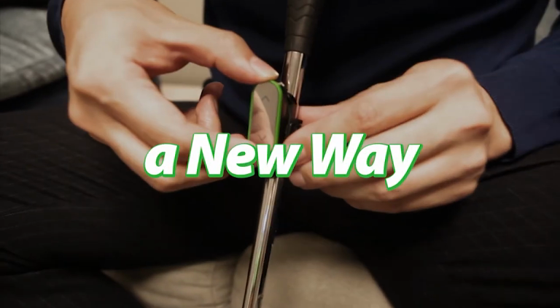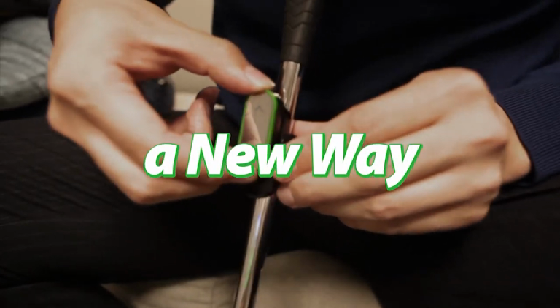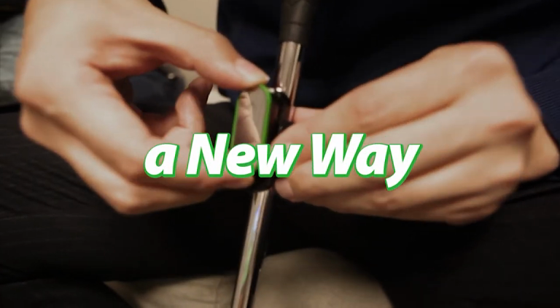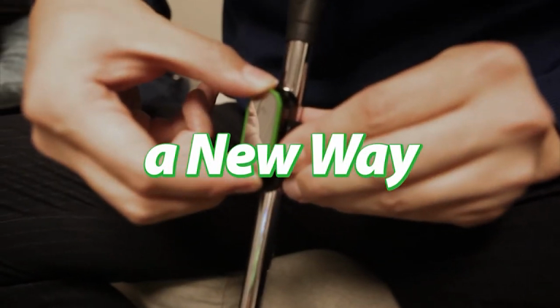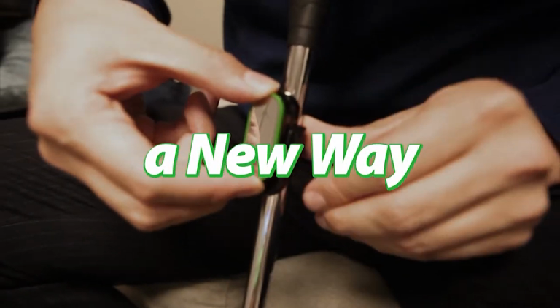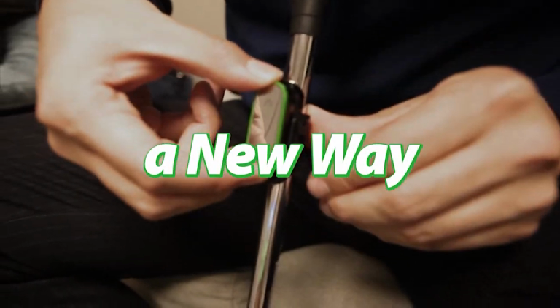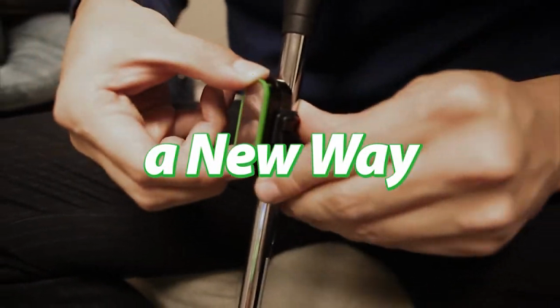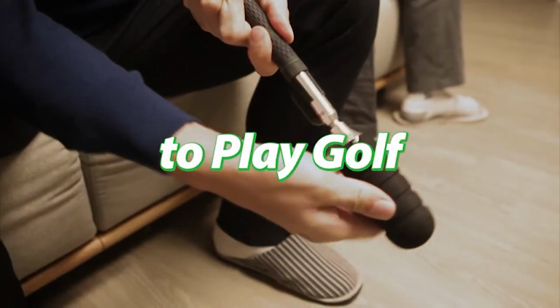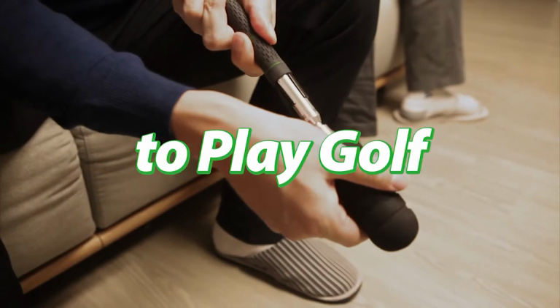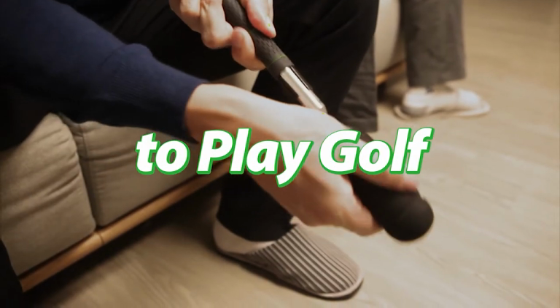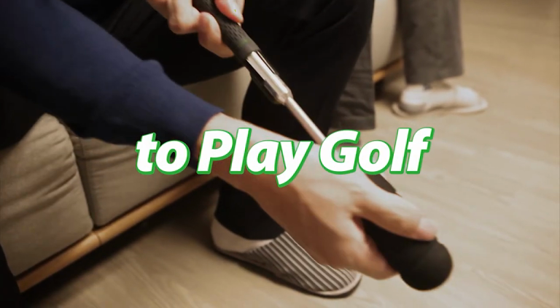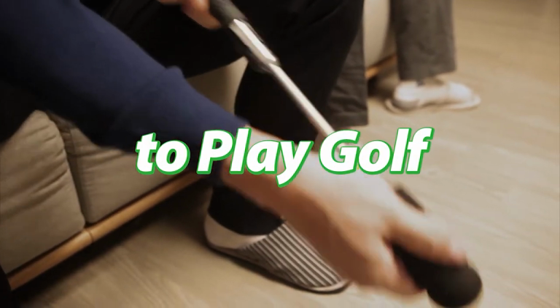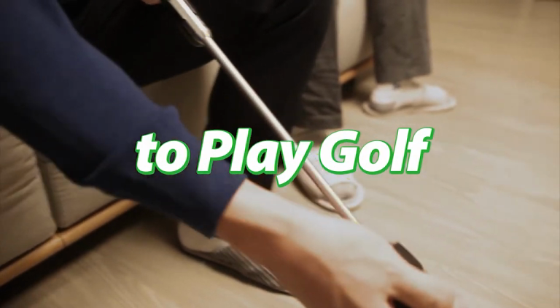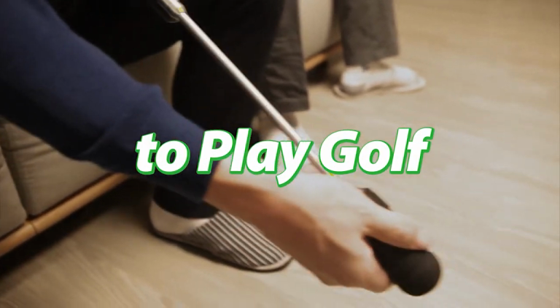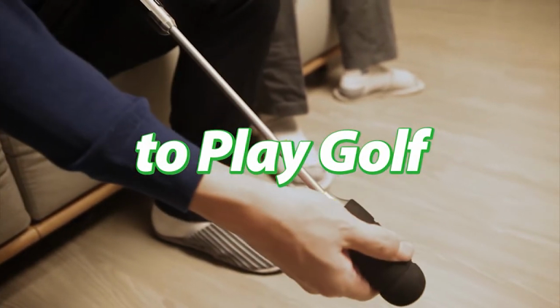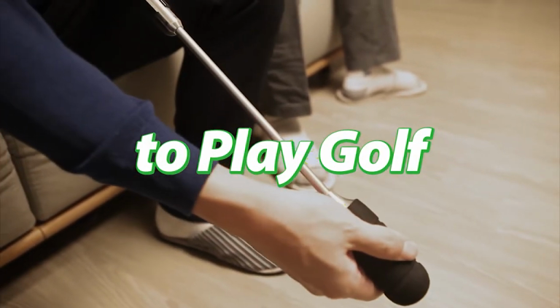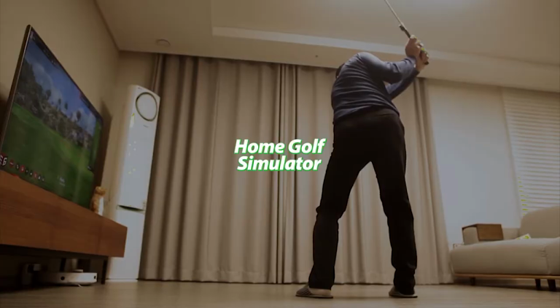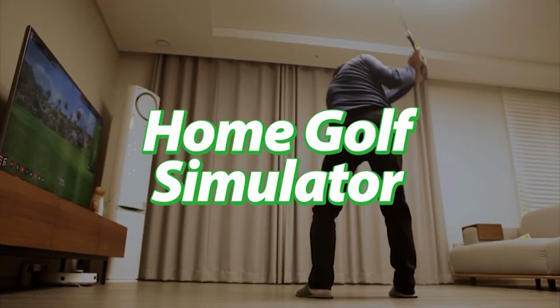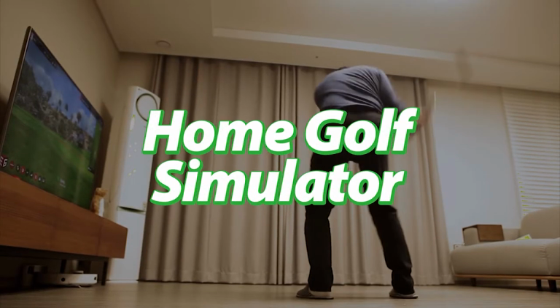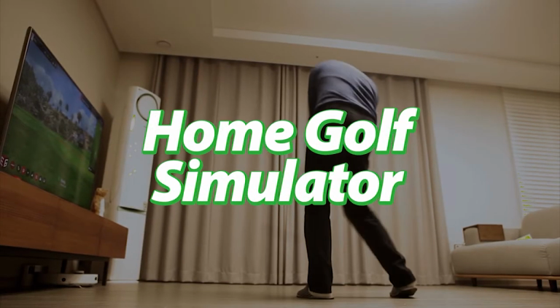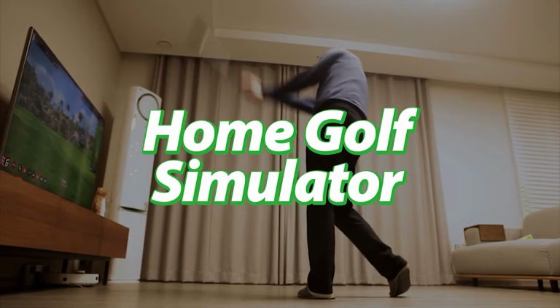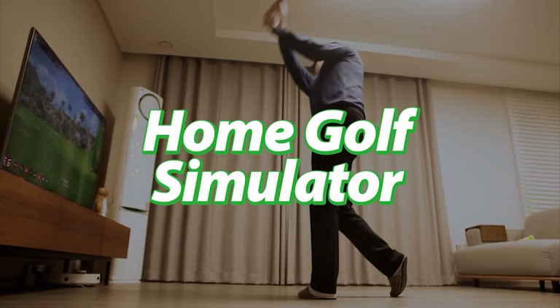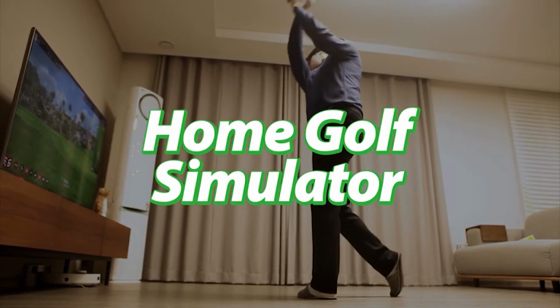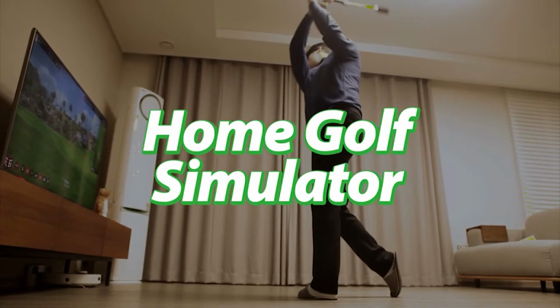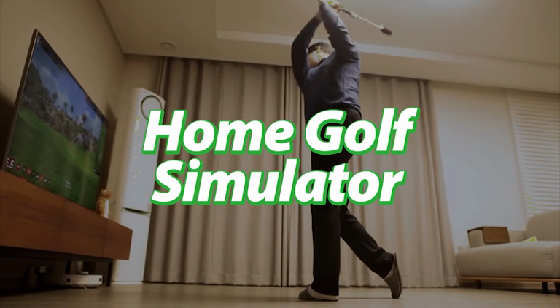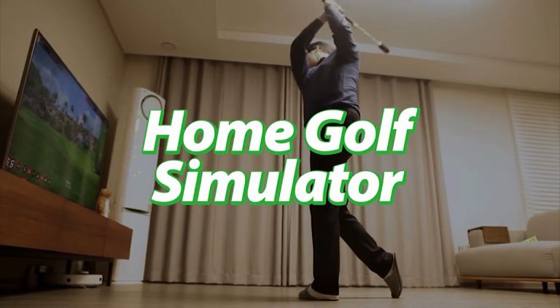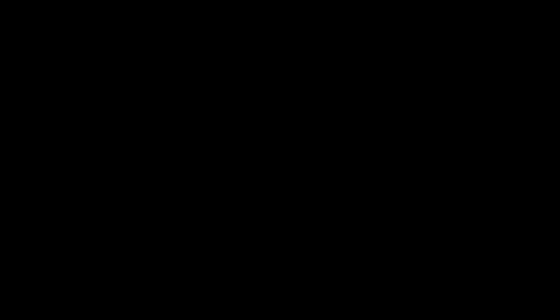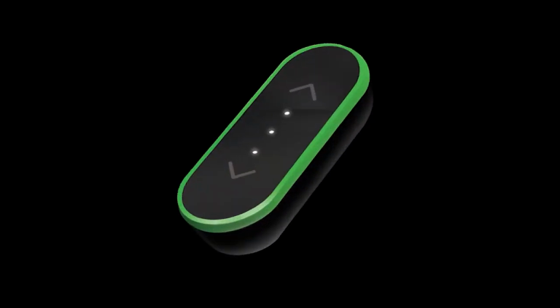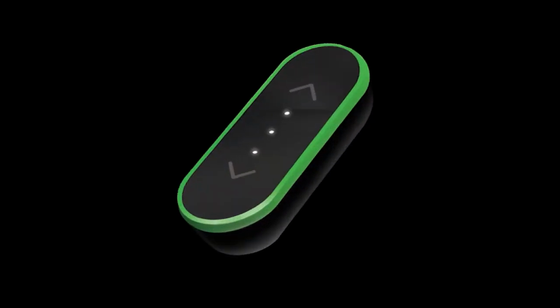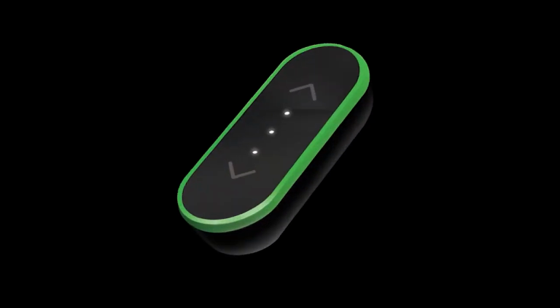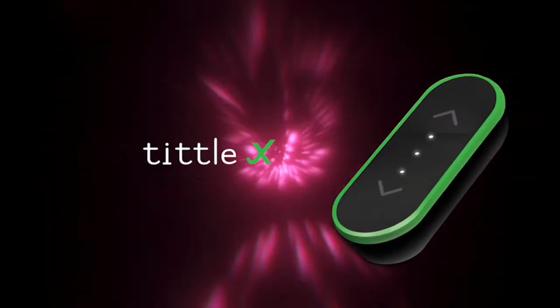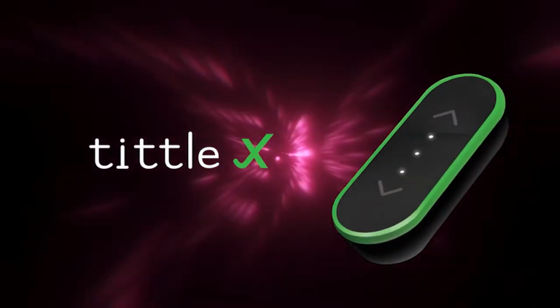A new way to play golf. Home golf simulator. Tittle X.